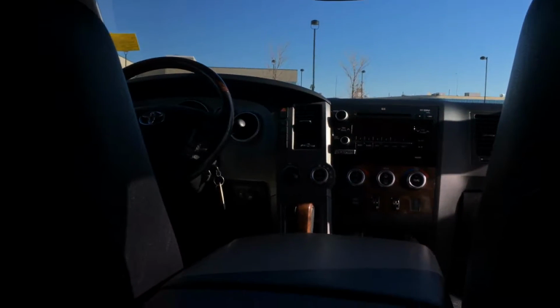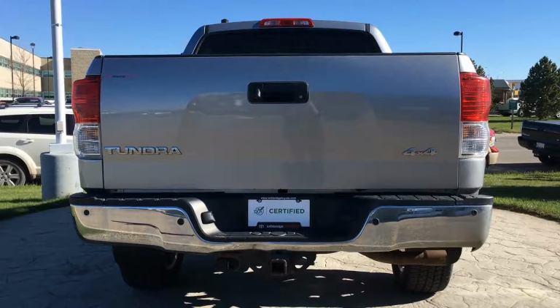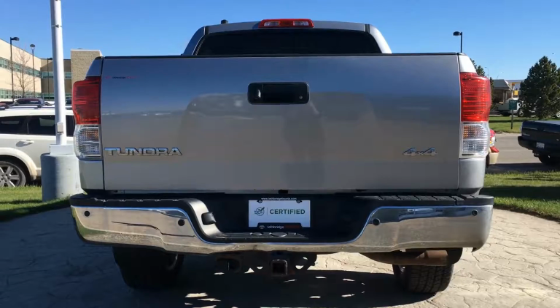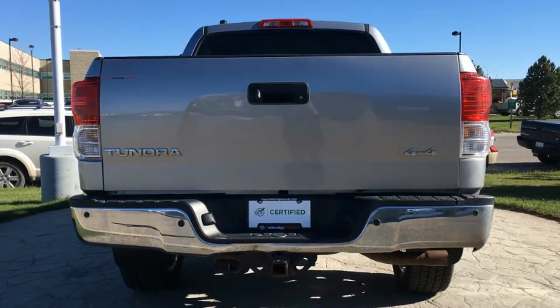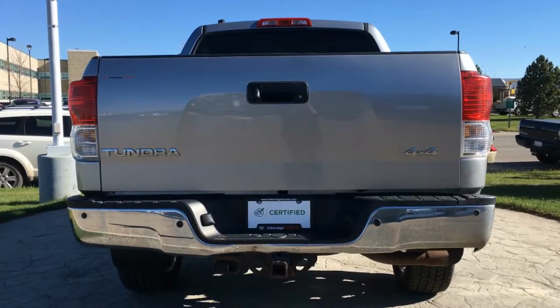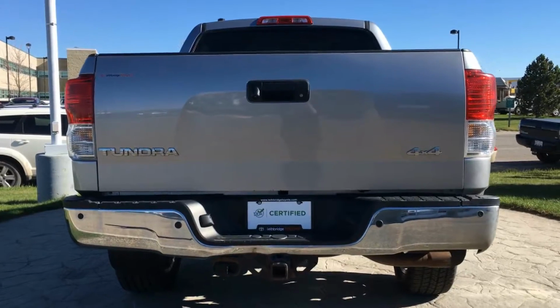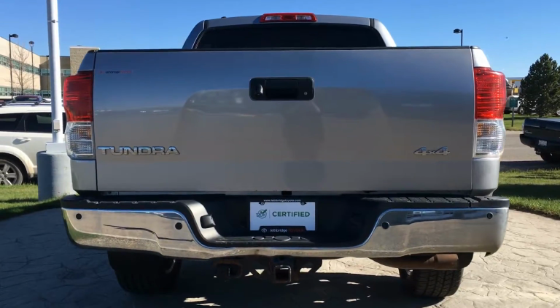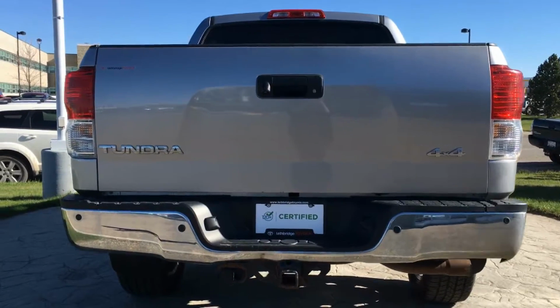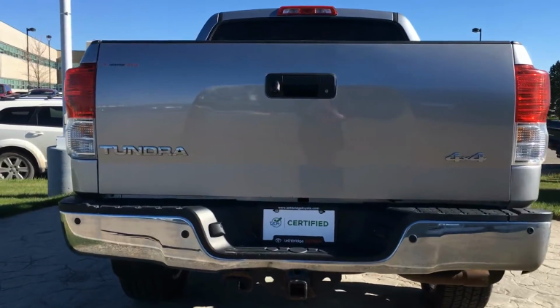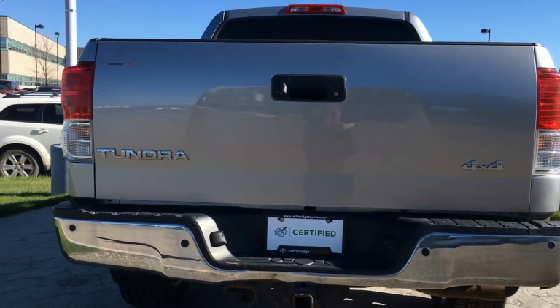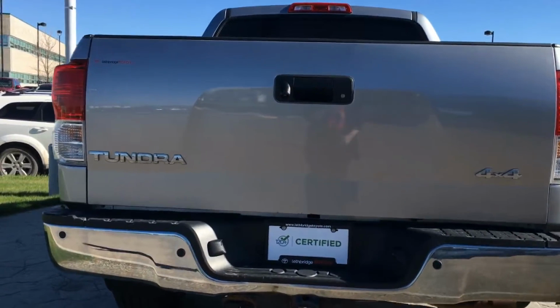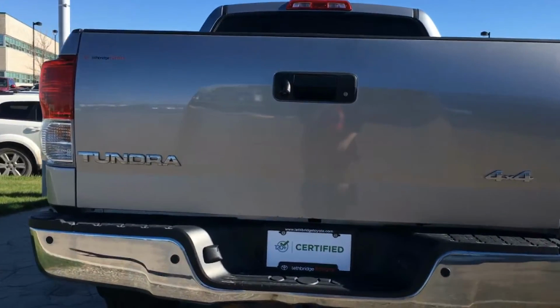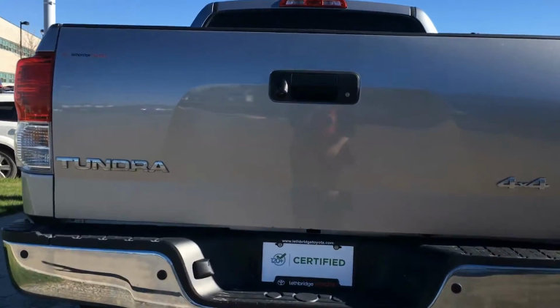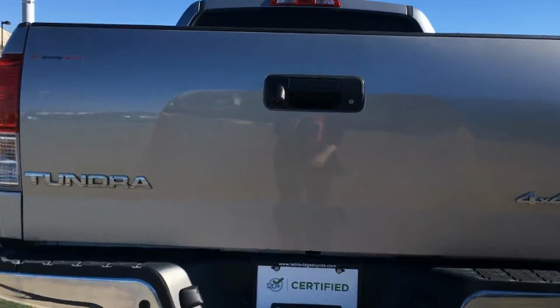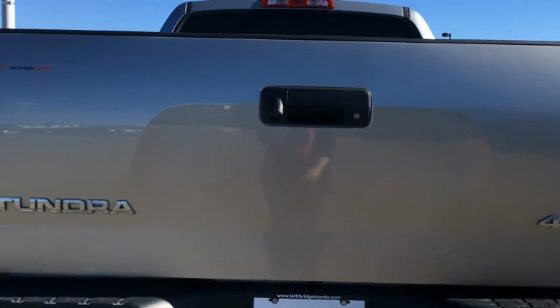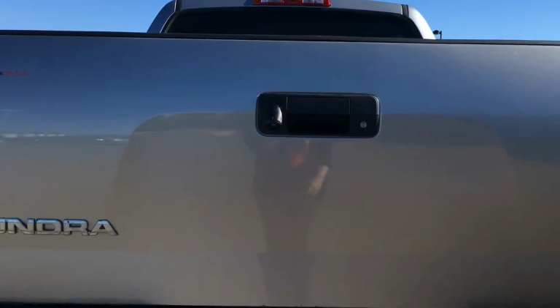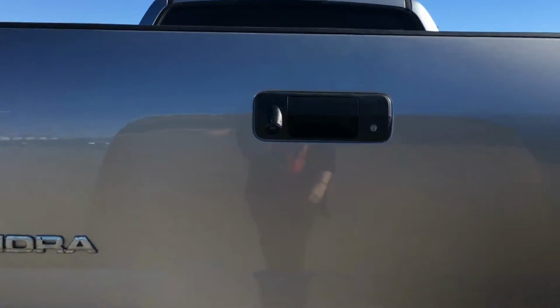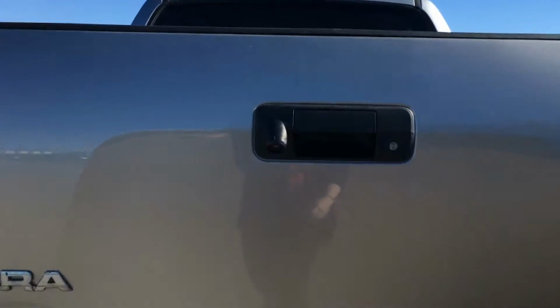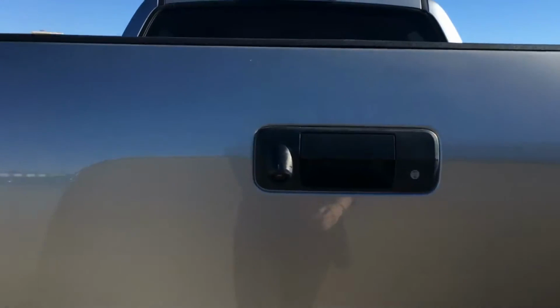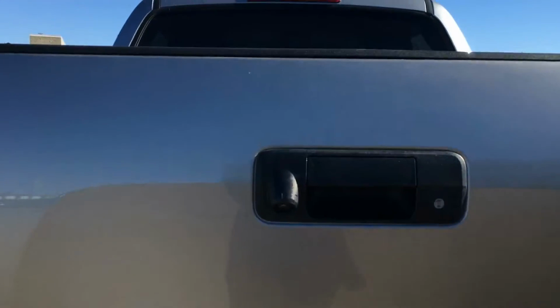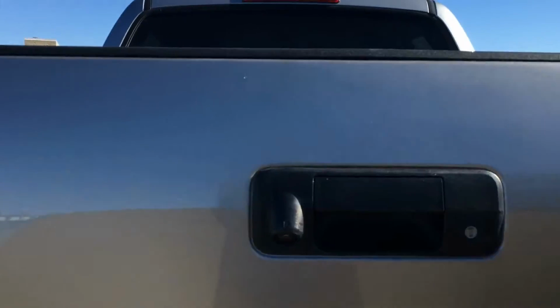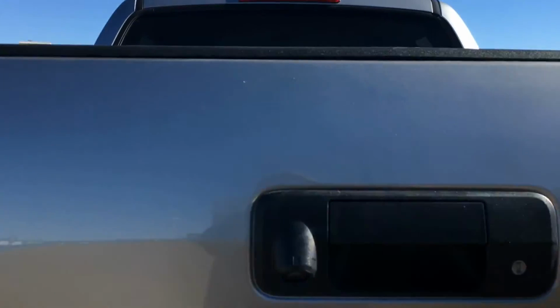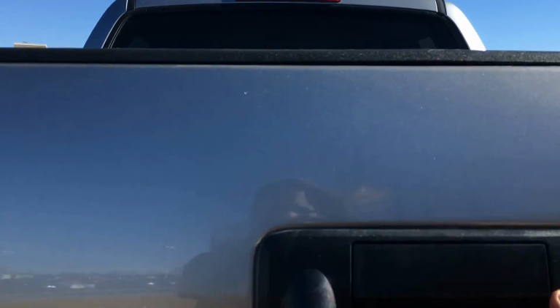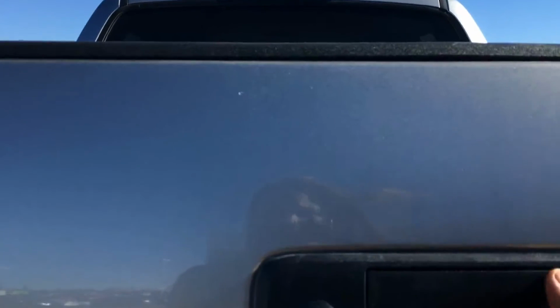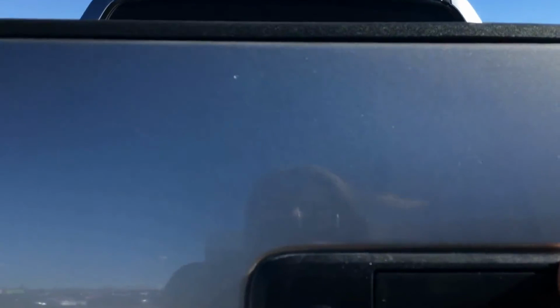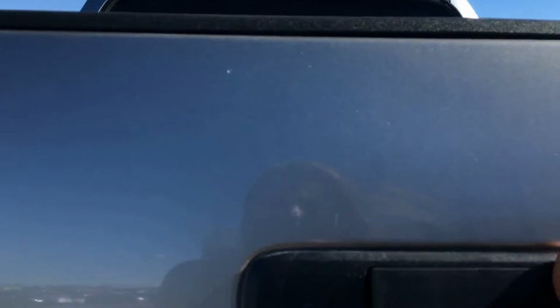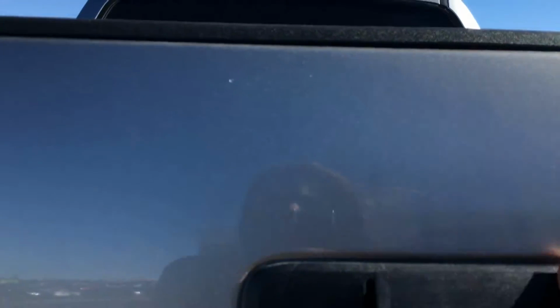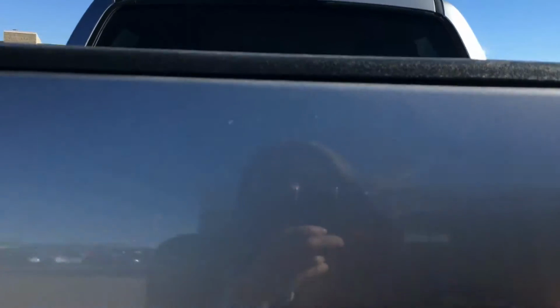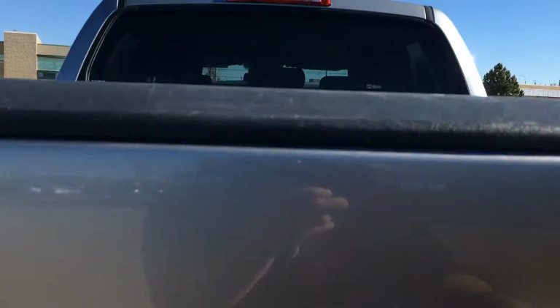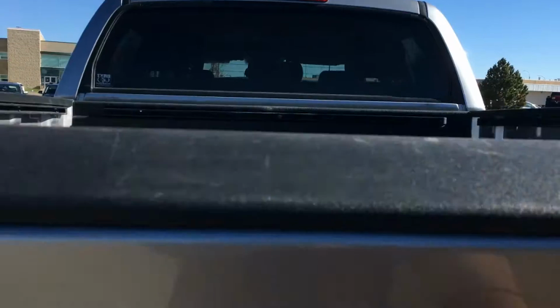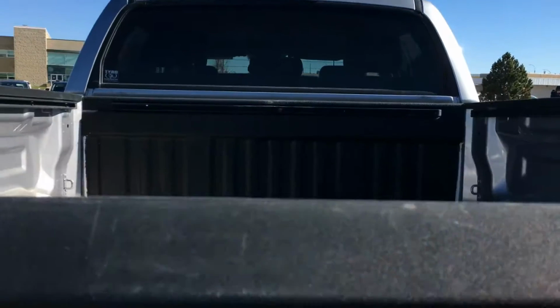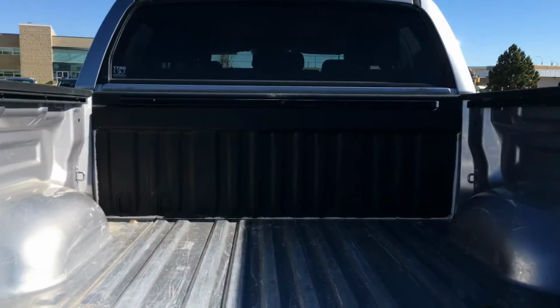The five-foot truck bed provides plenty of space for all your cargo. Heck, you could sleep in it.